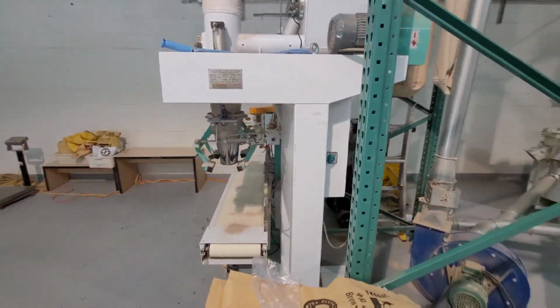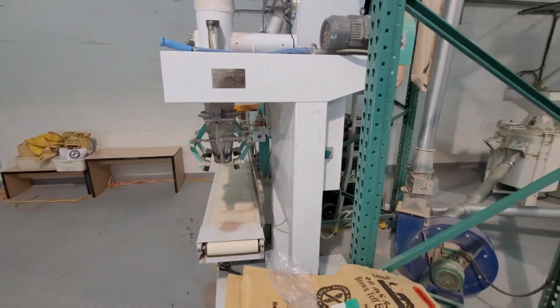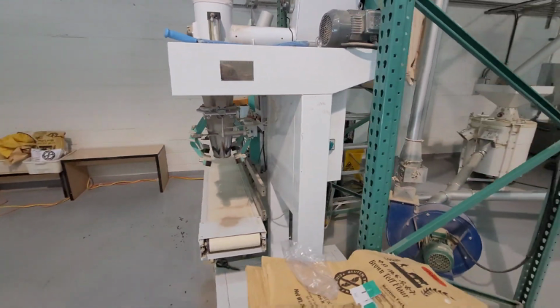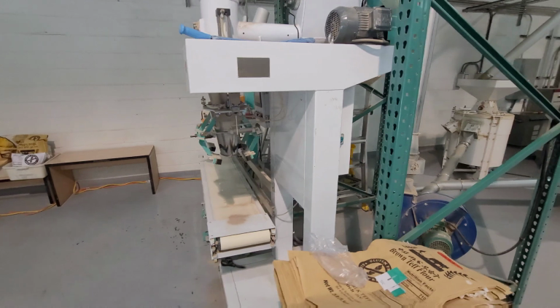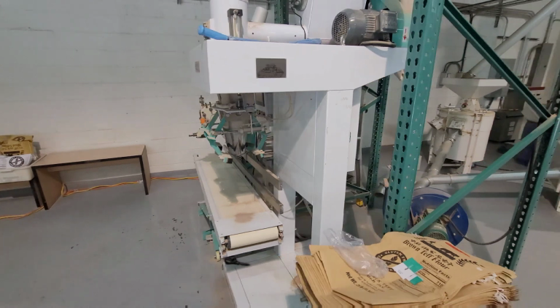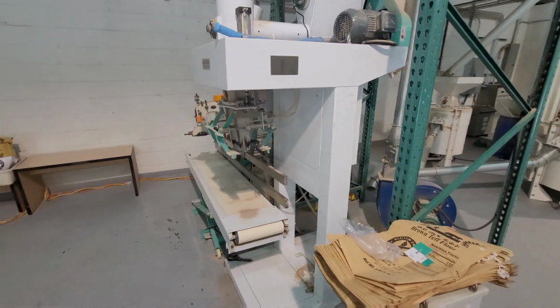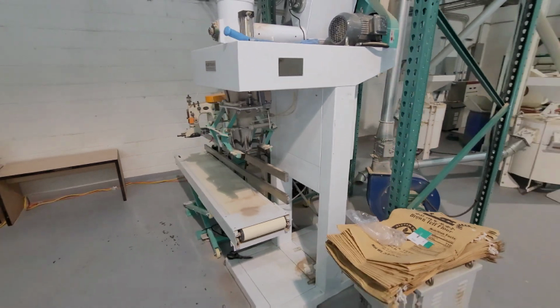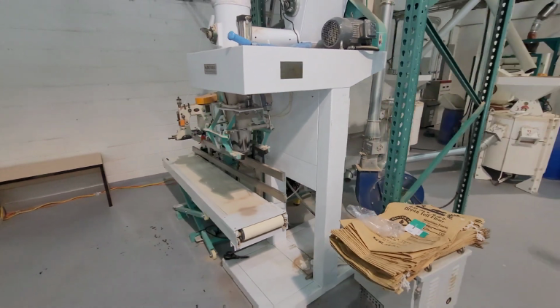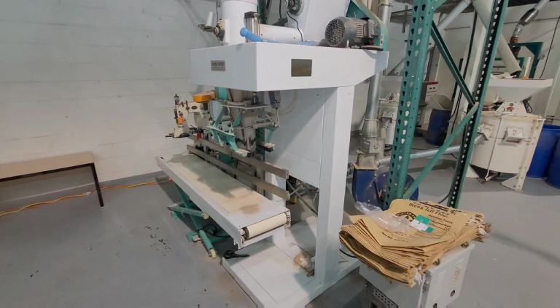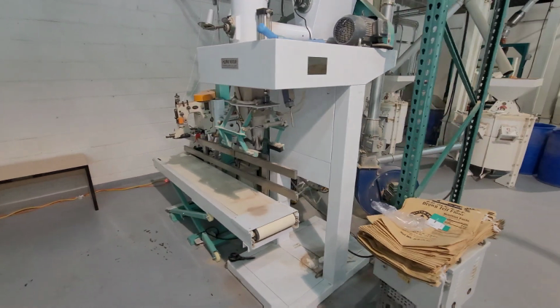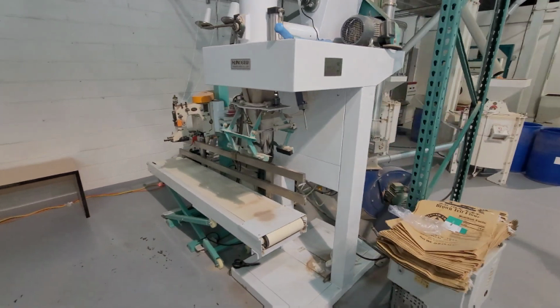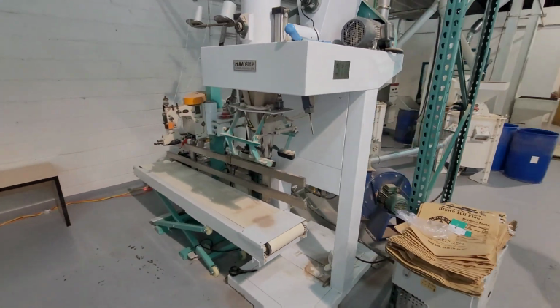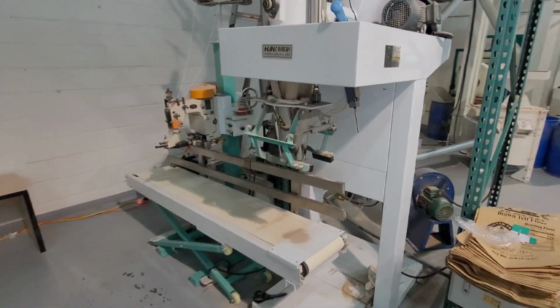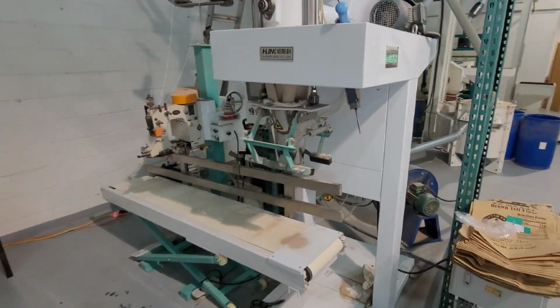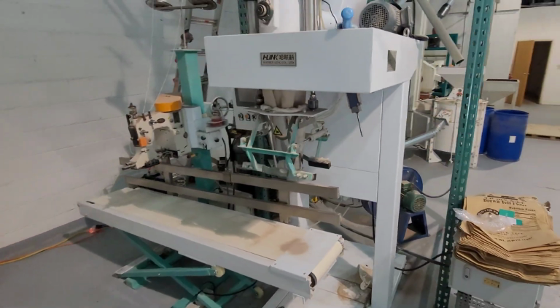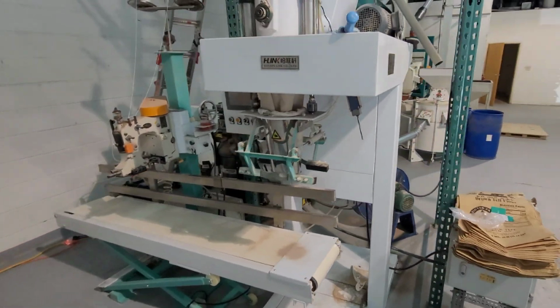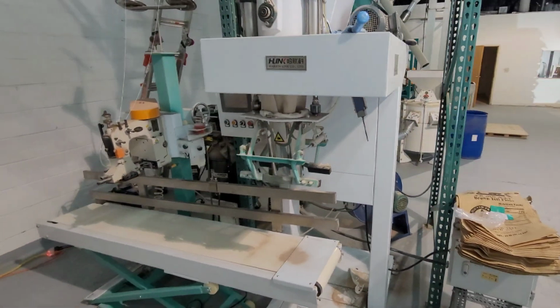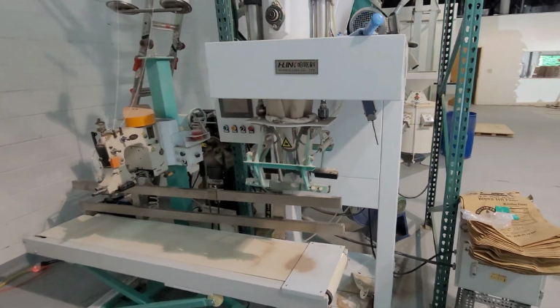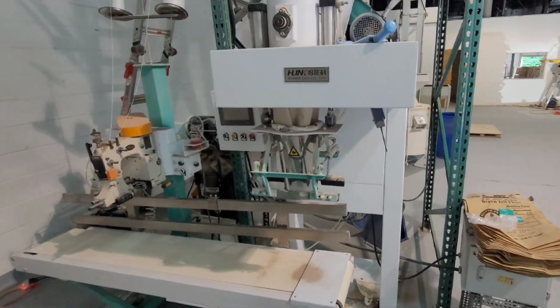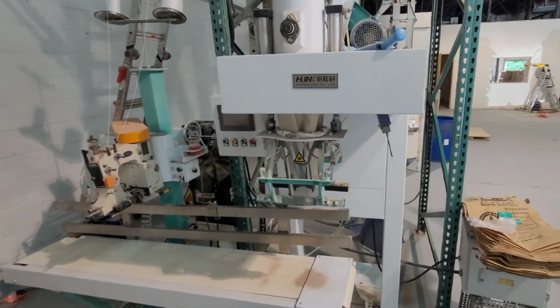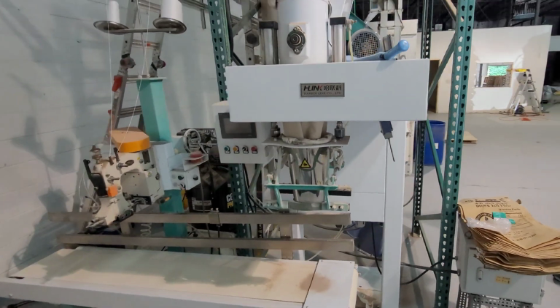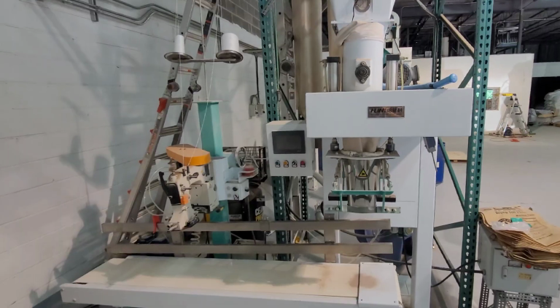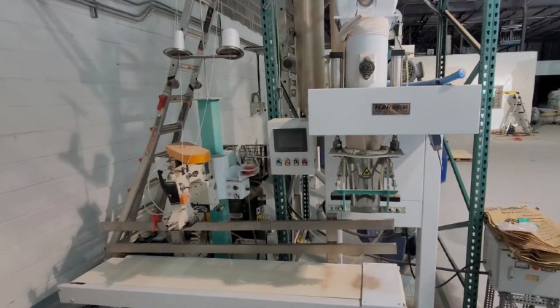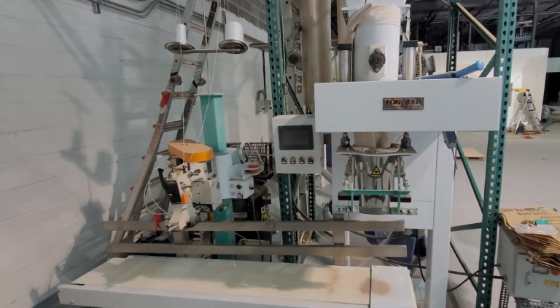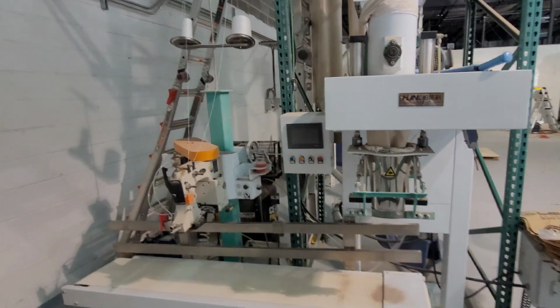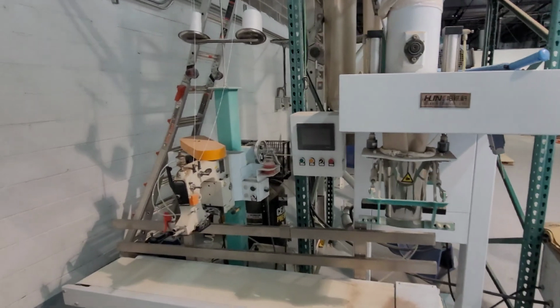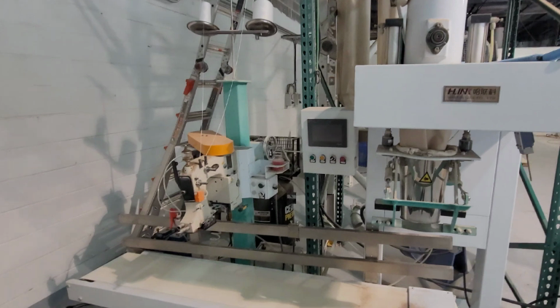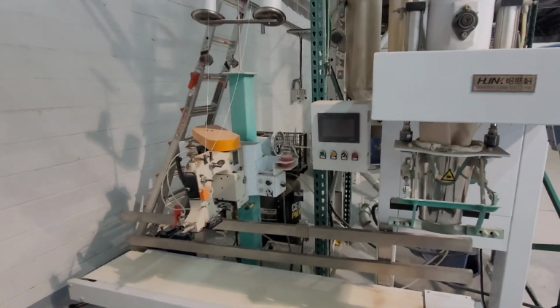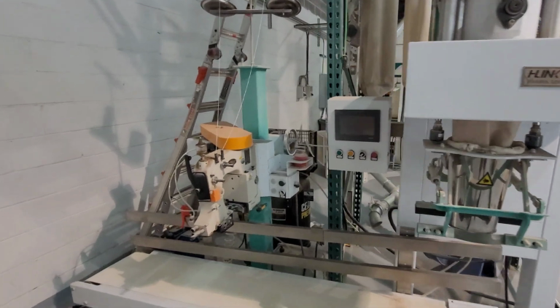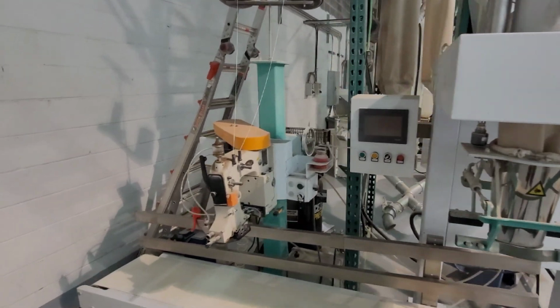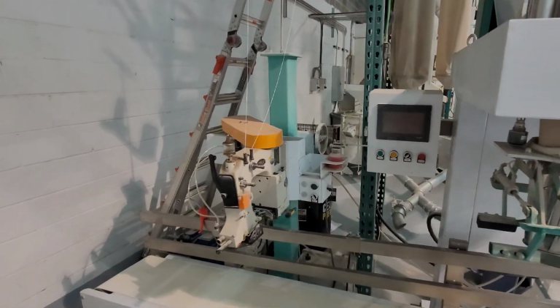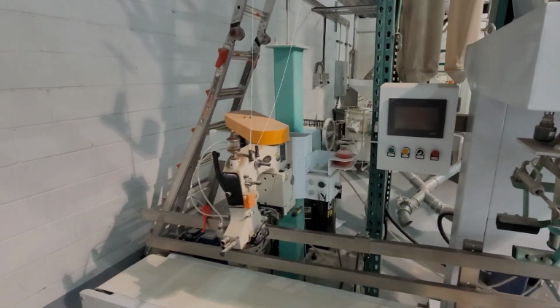The flour falls into the hopper for the bagging machine. An auger feeds the flour into the bags, precisely filling them by weight. Then the top of the bags gets sewn shut.